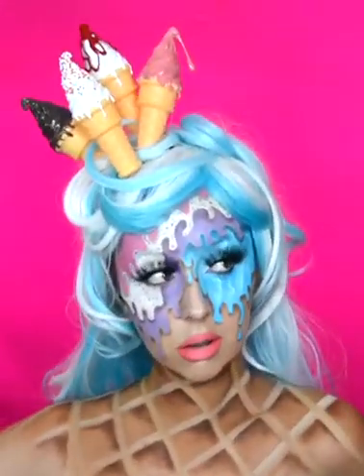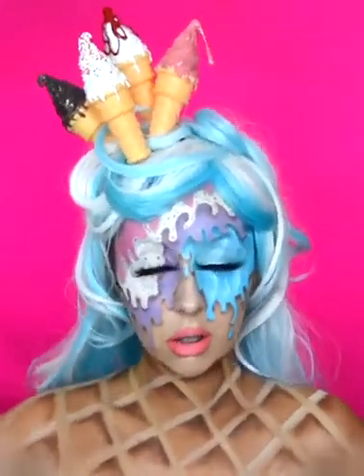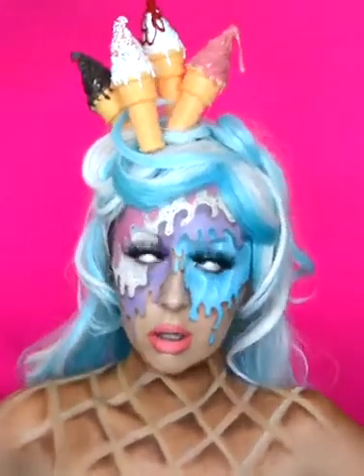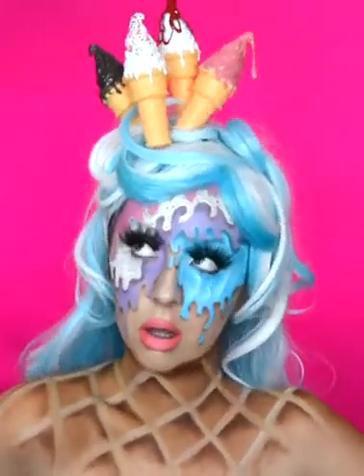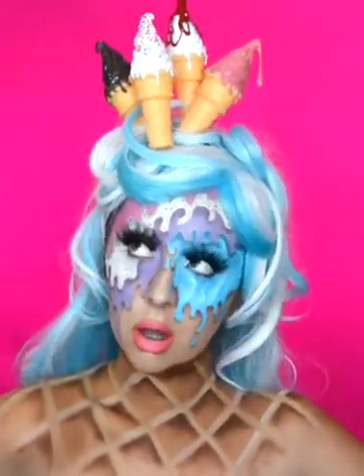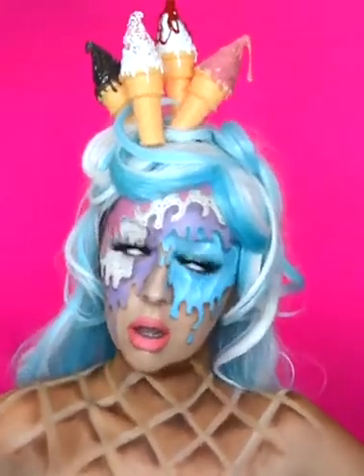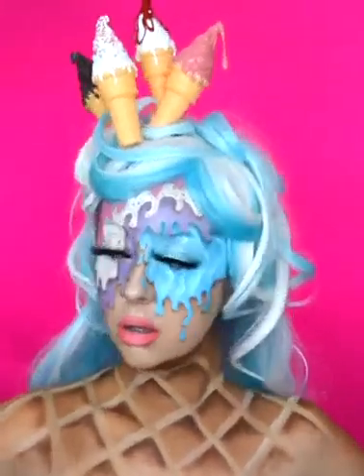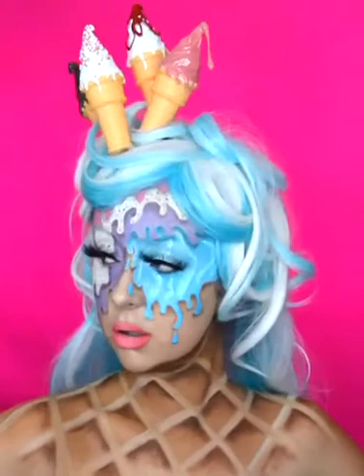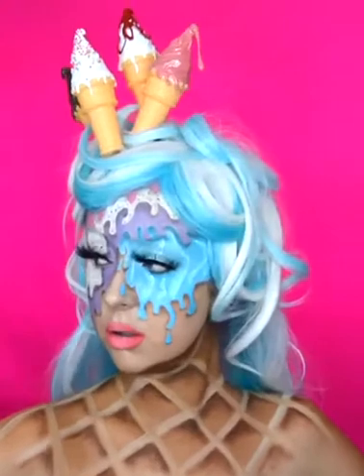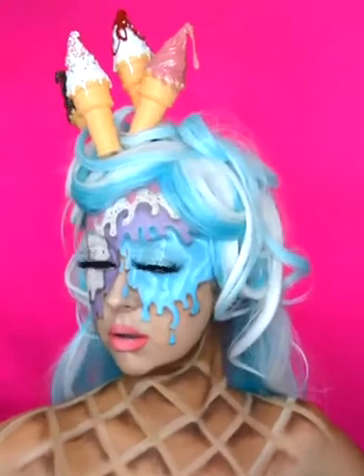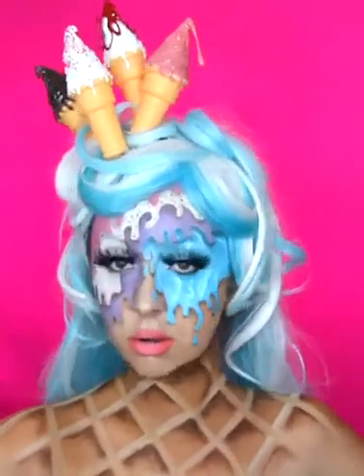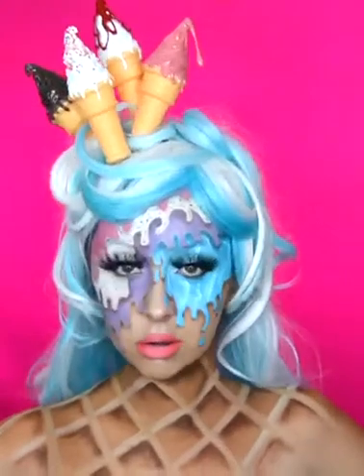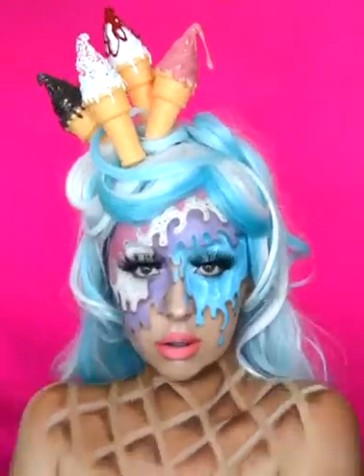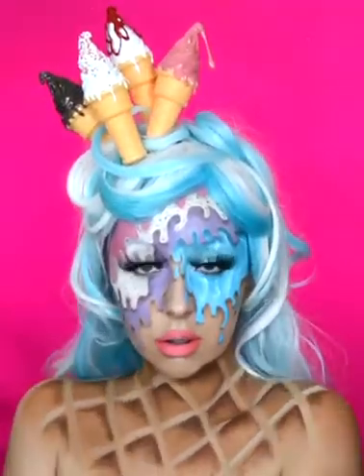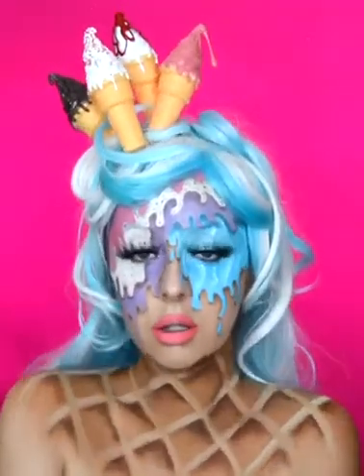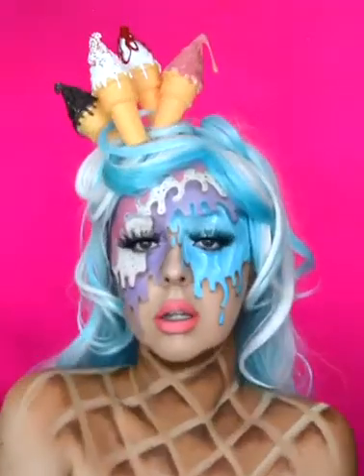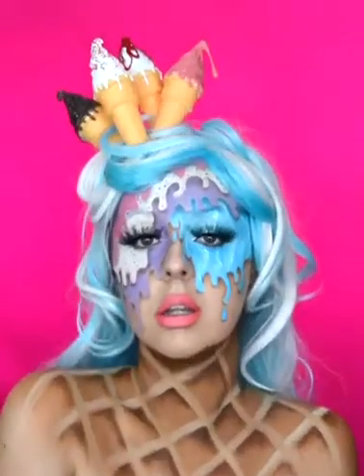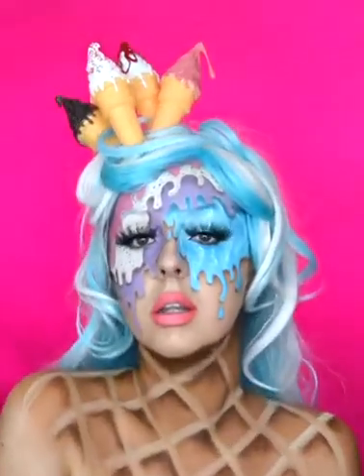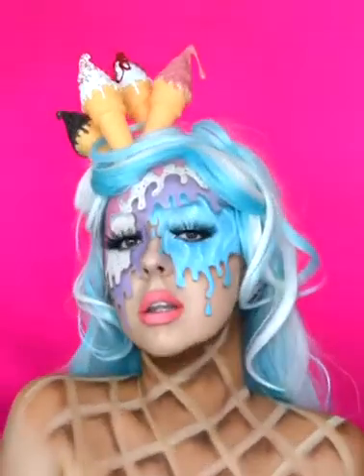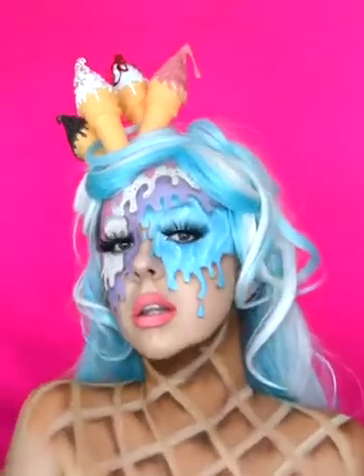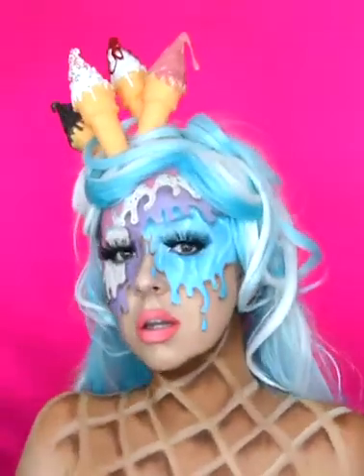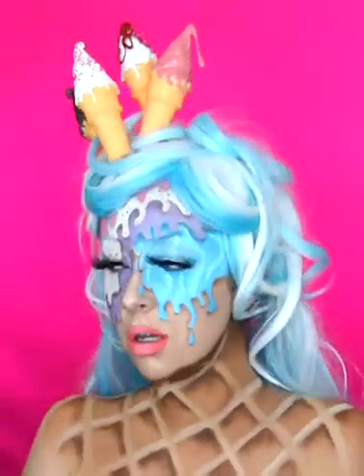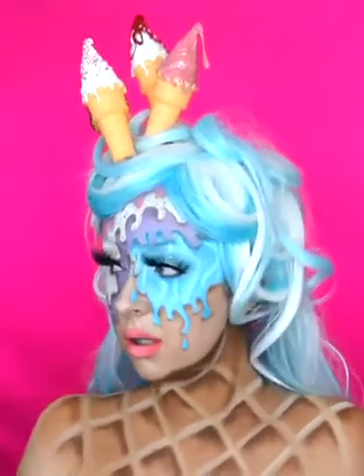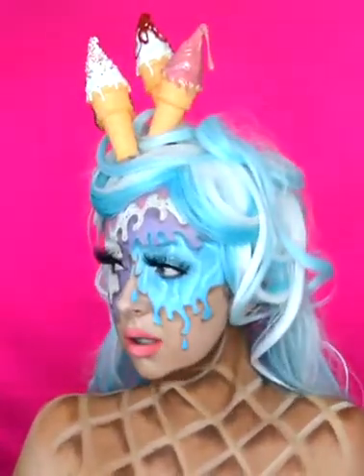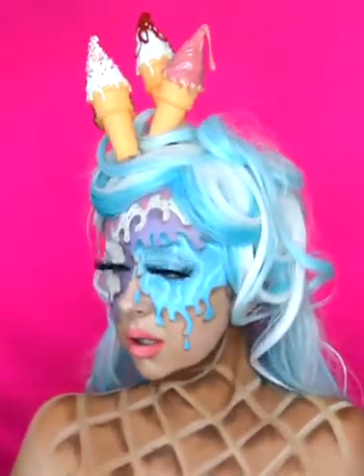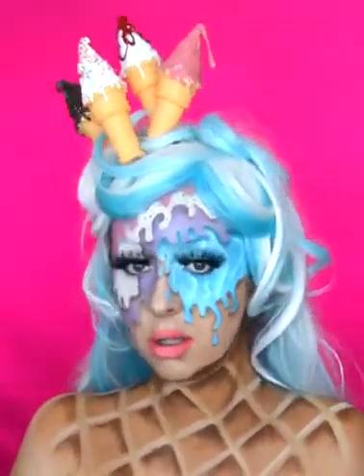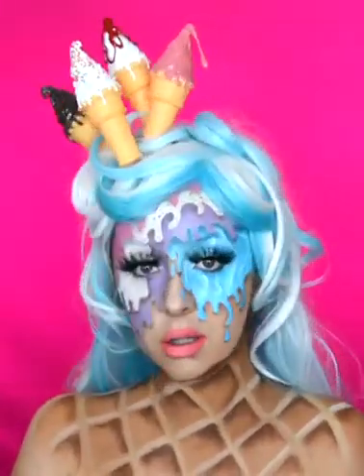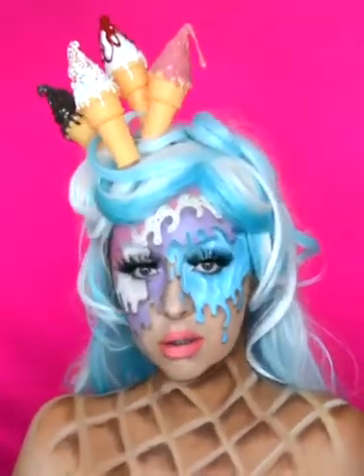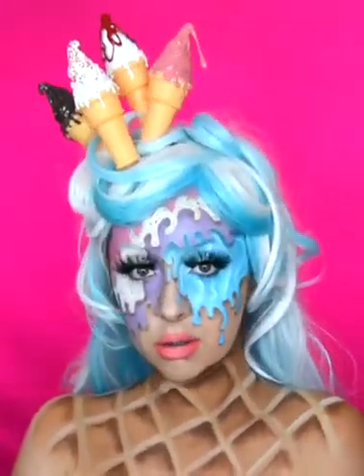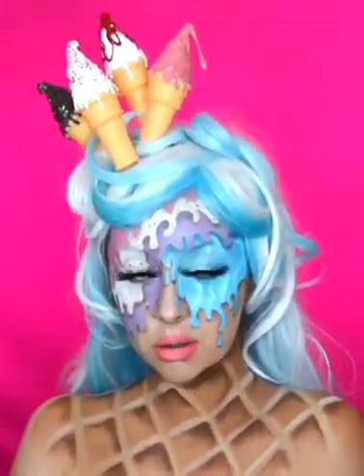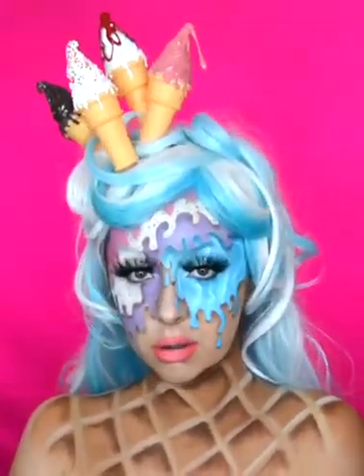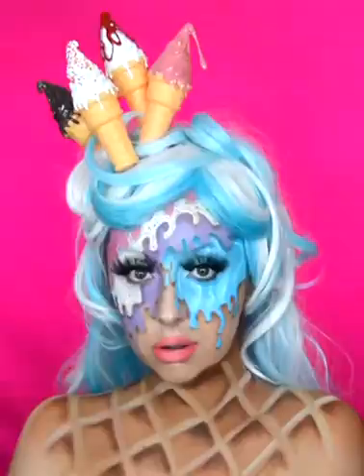To finish this look off, I put my wig on as well as the ice cream pop that I created on my head. Thank you so much for watching this video, I really hope you liked it and I'll see you in the next one.